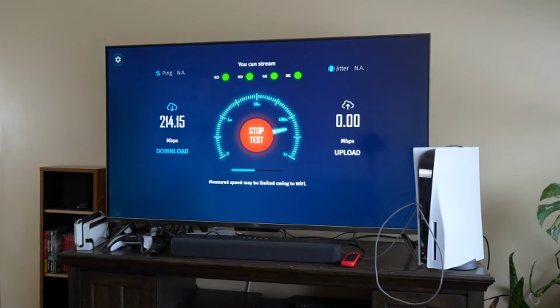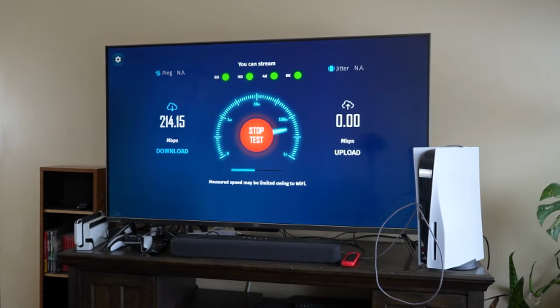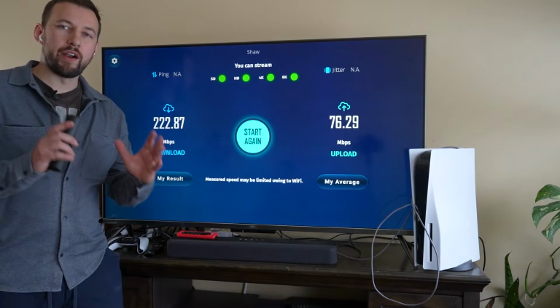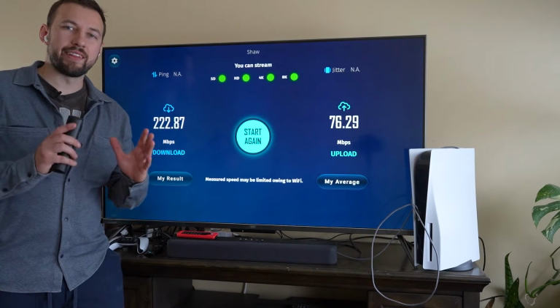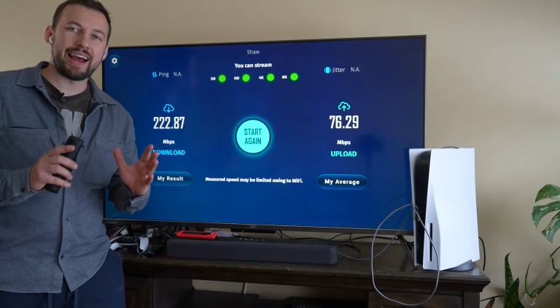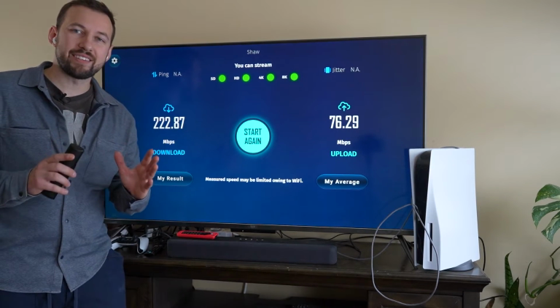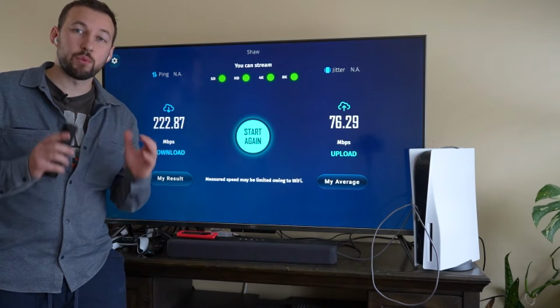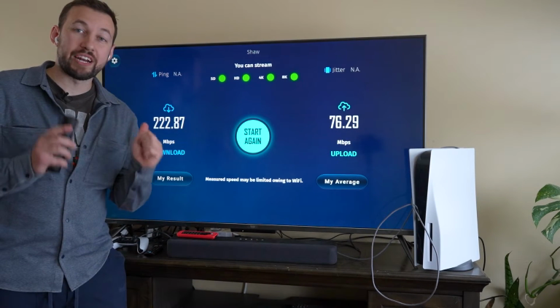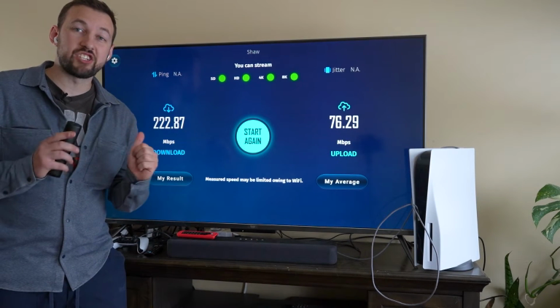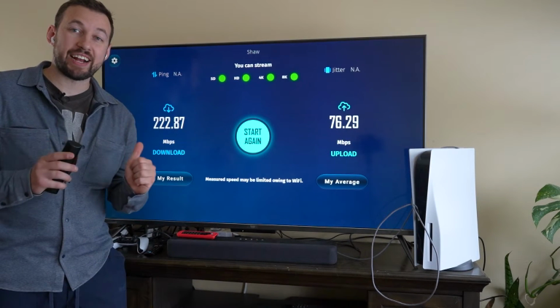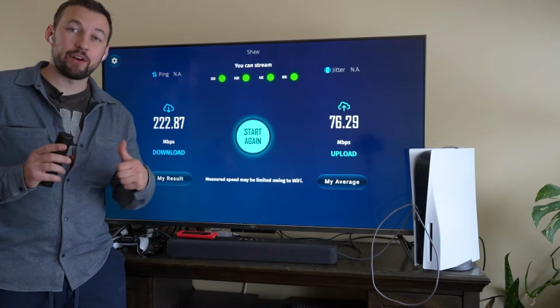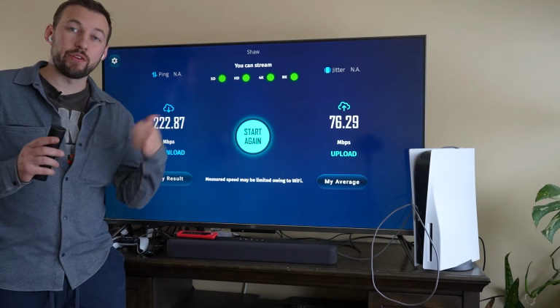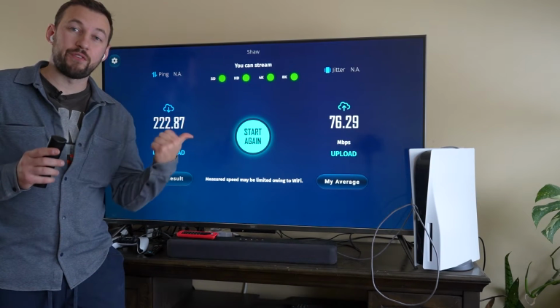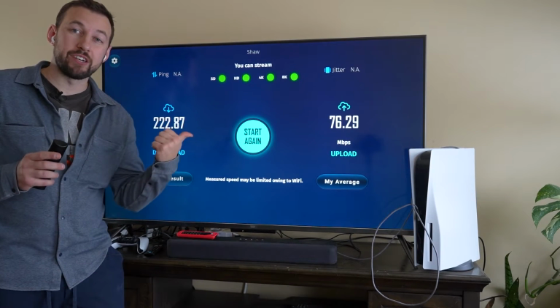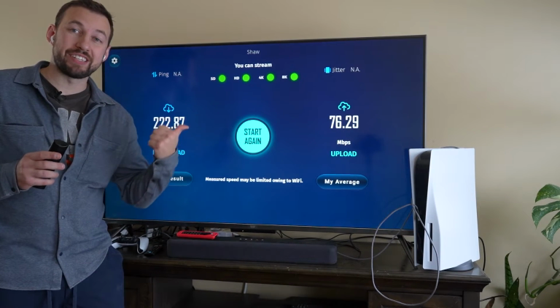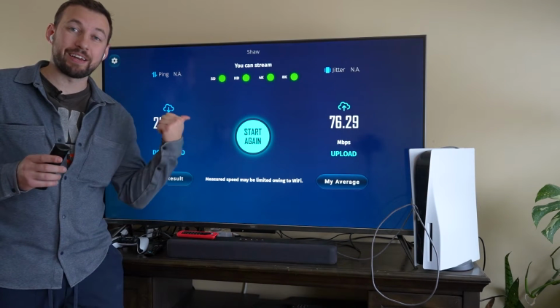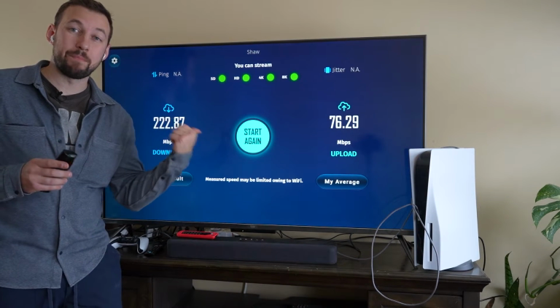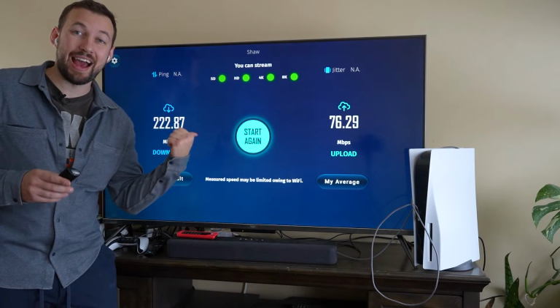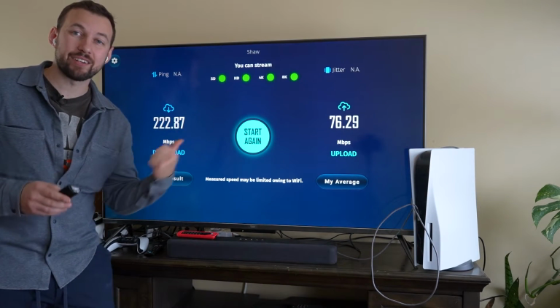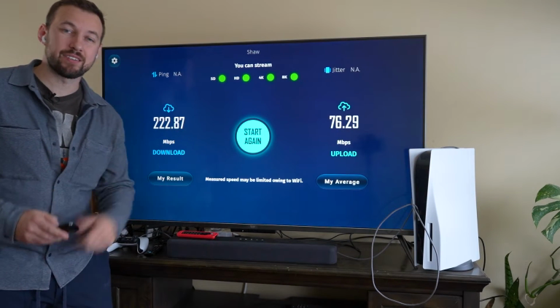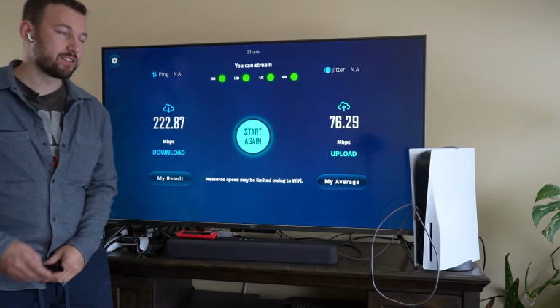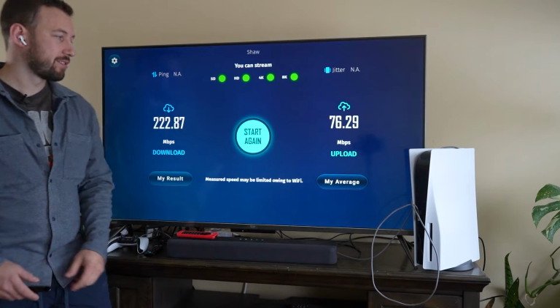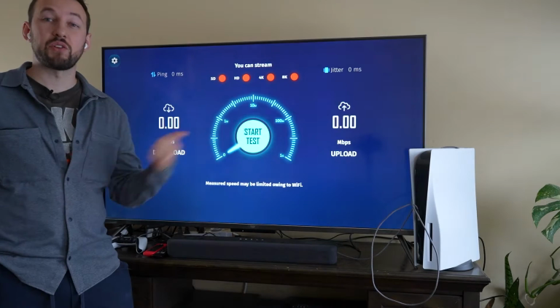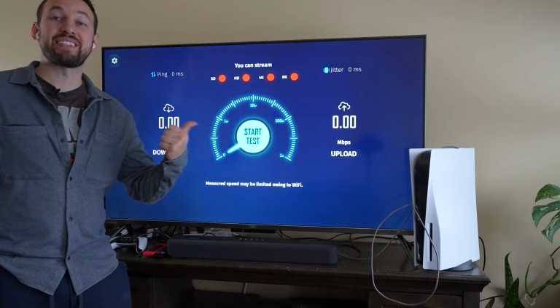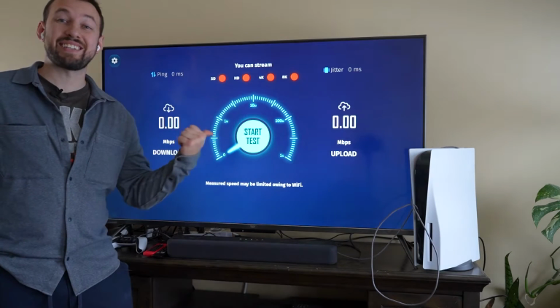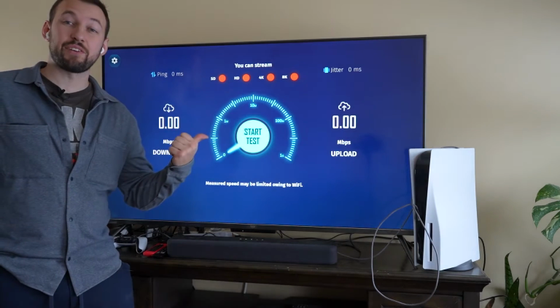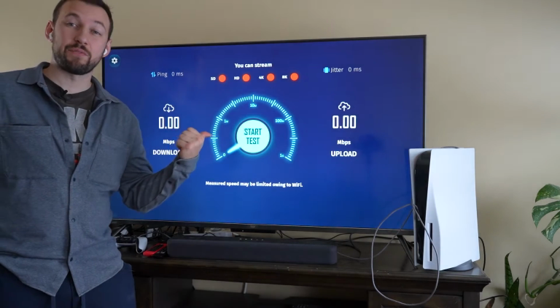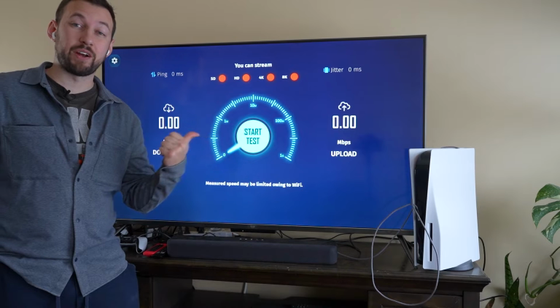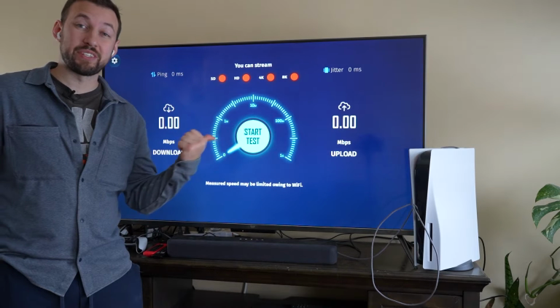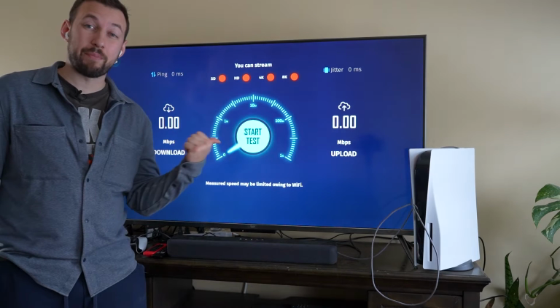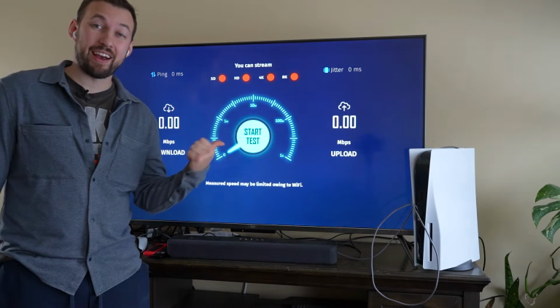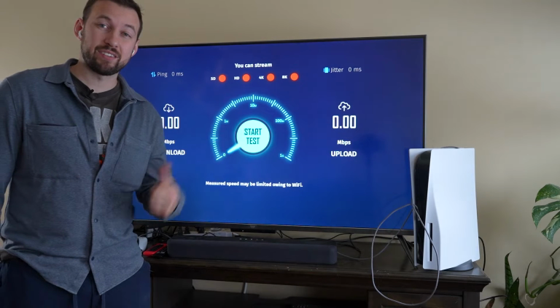And lastly, we're going to check out the Fire Stick Max and run that speed test as well.